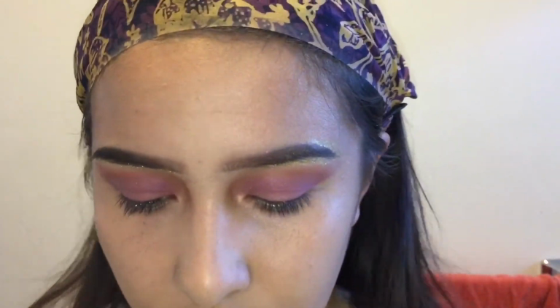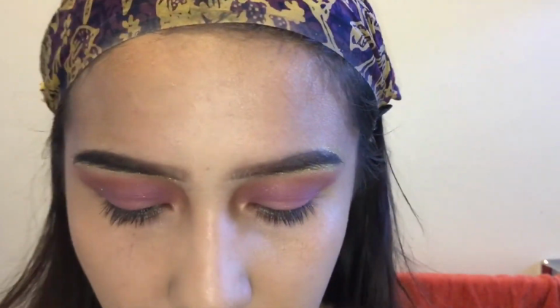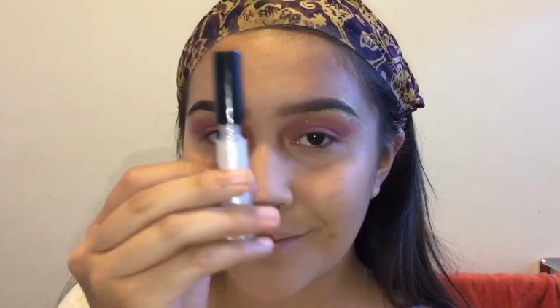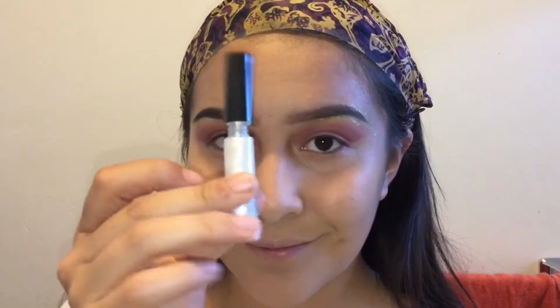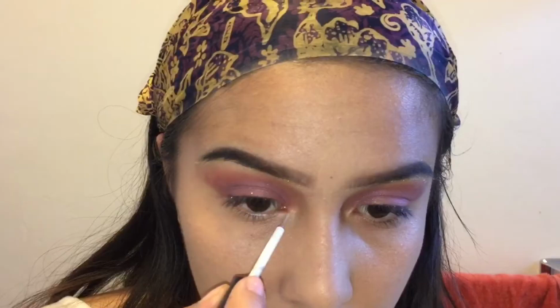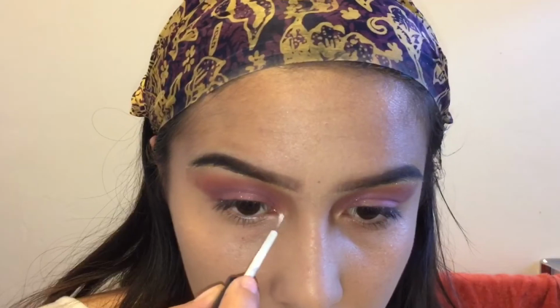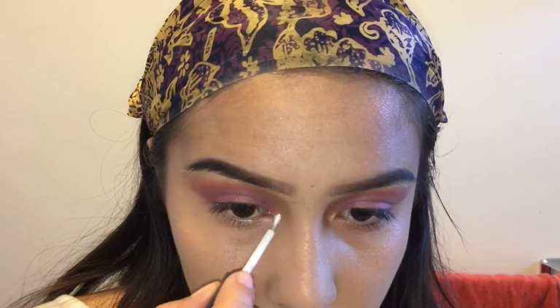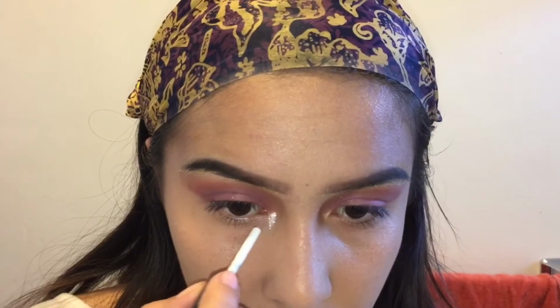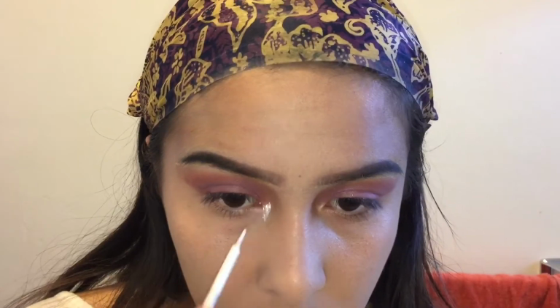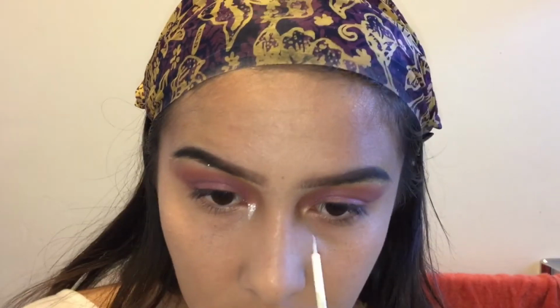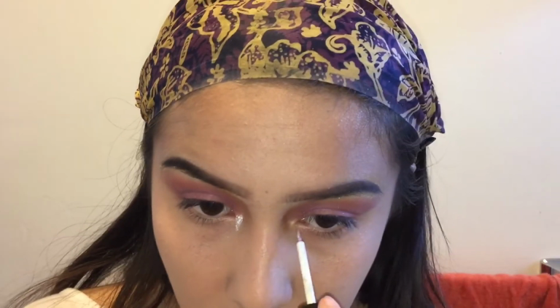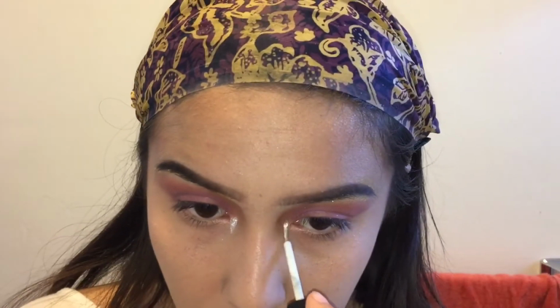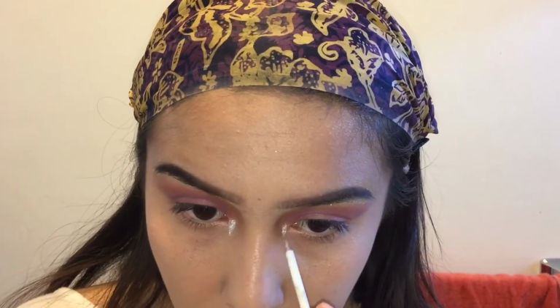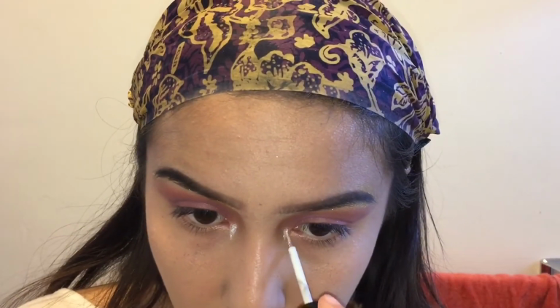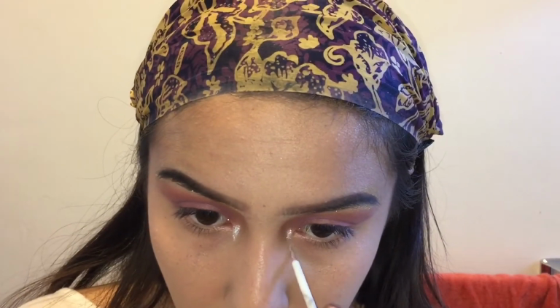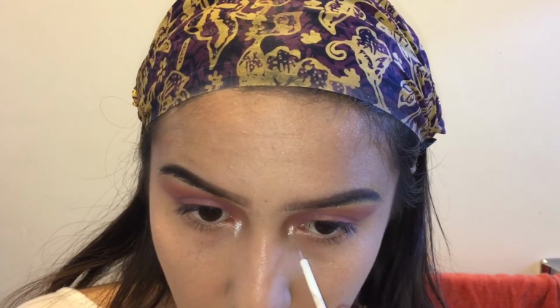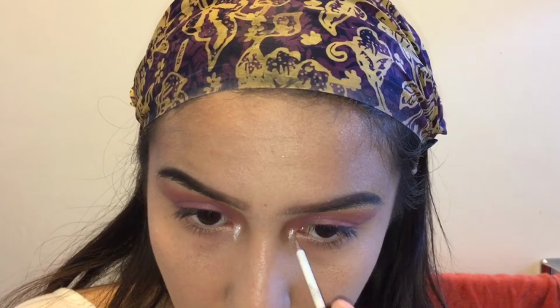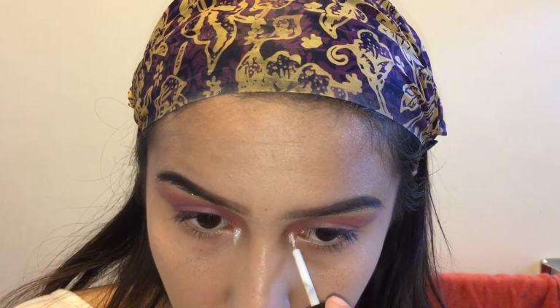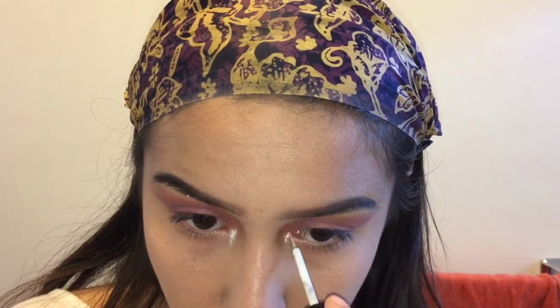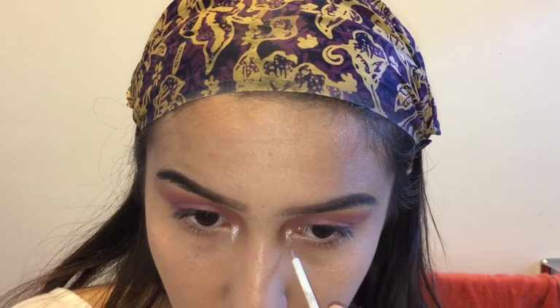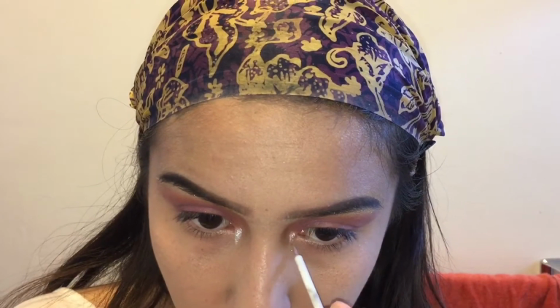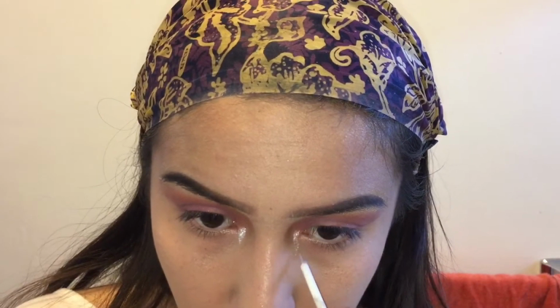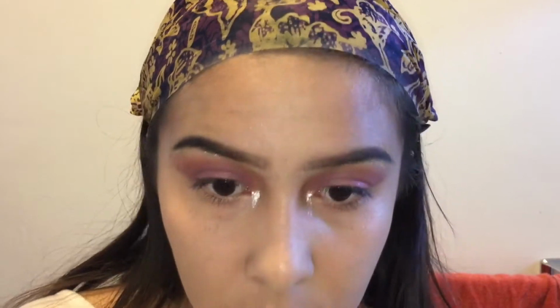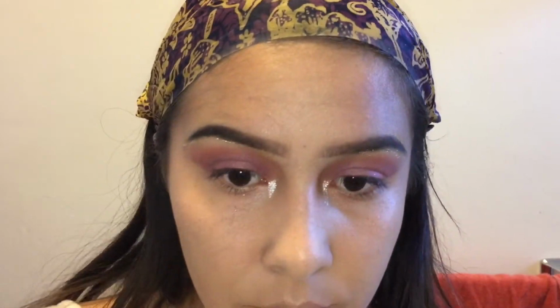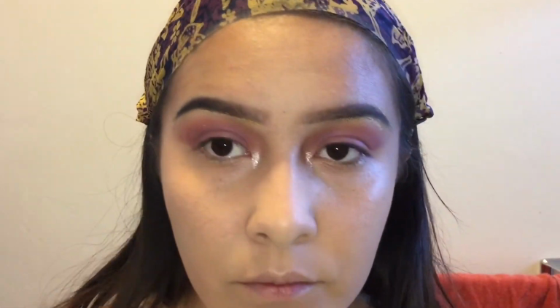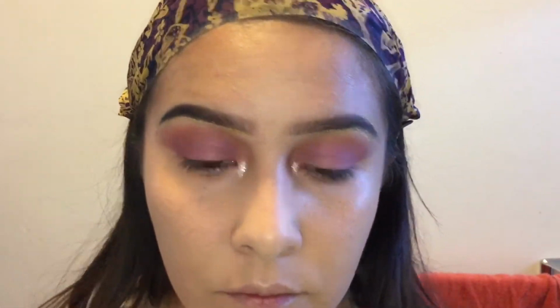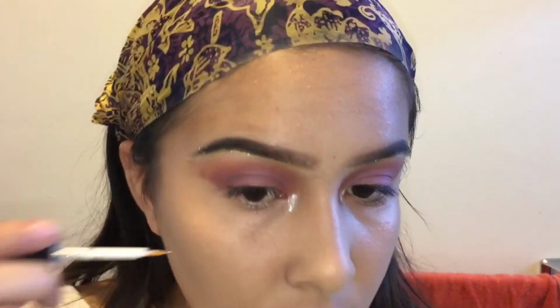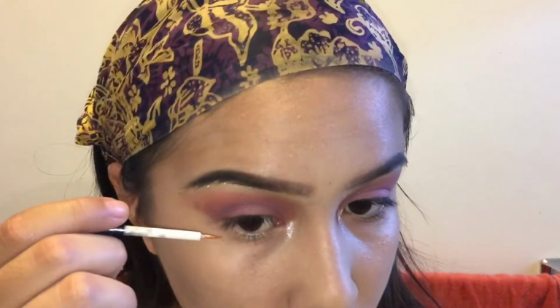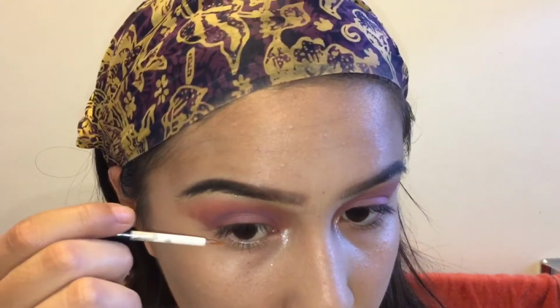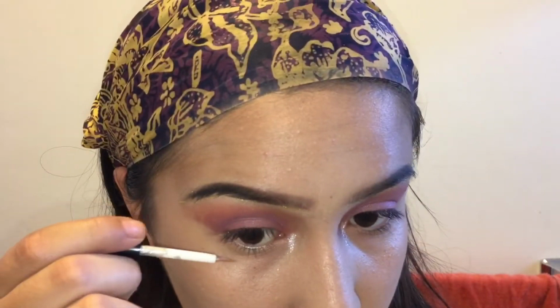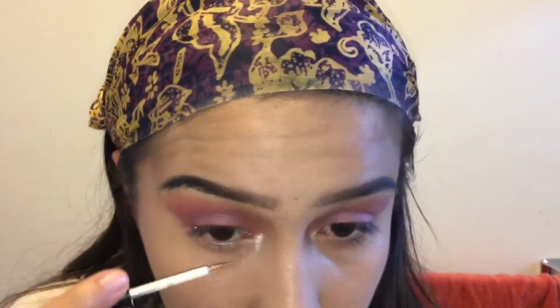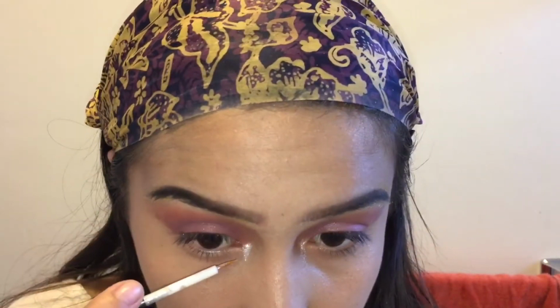Now with the silver glitter, I'm going to be applying that on the inner corner of my eyes and as well as underneath my eyes.